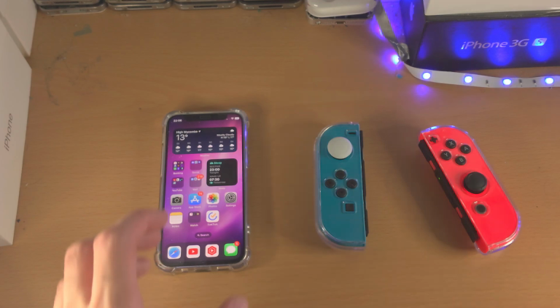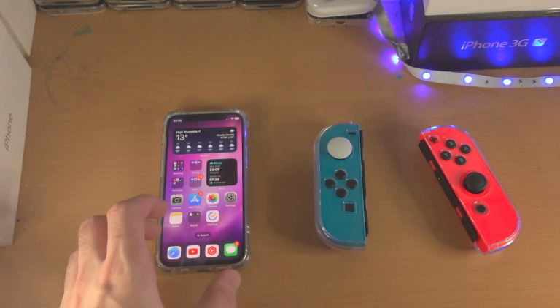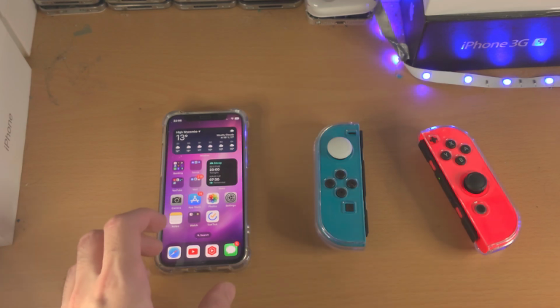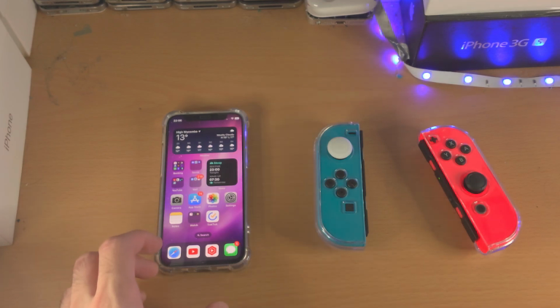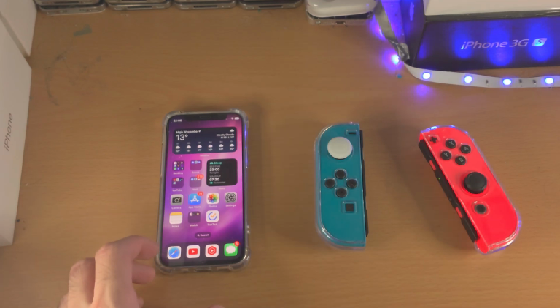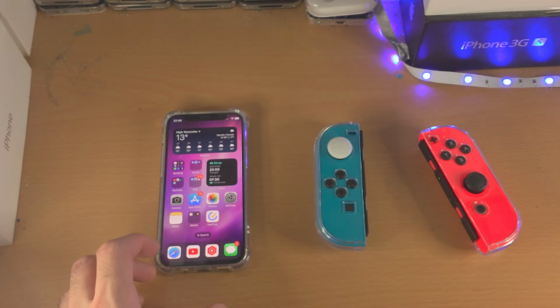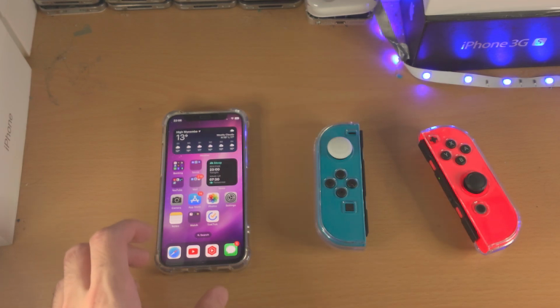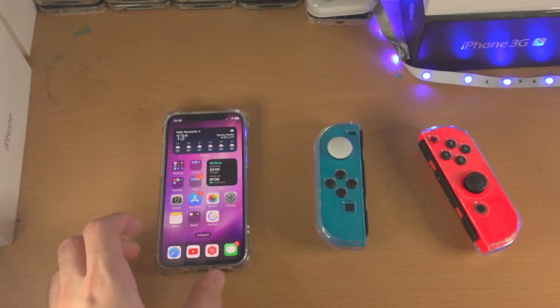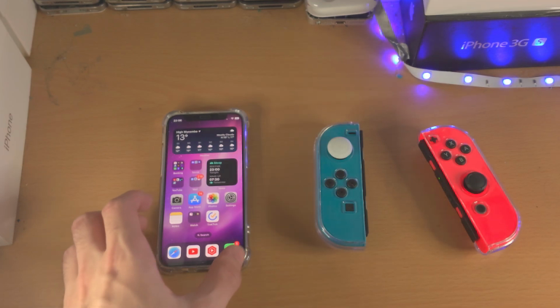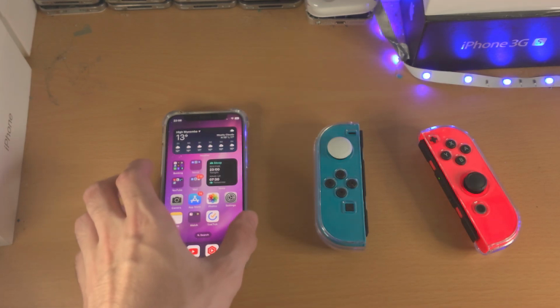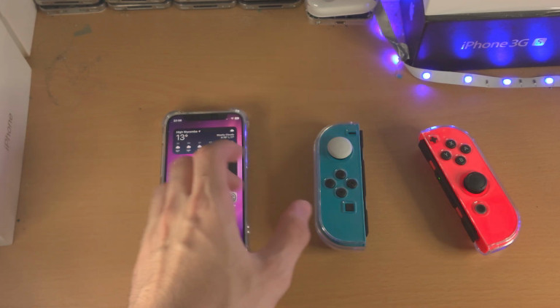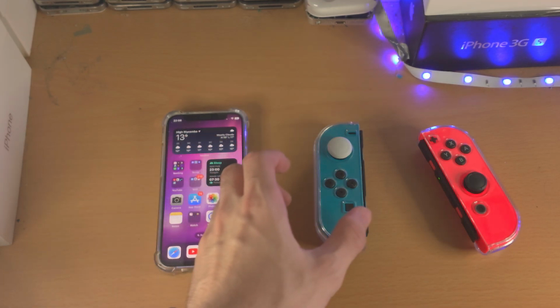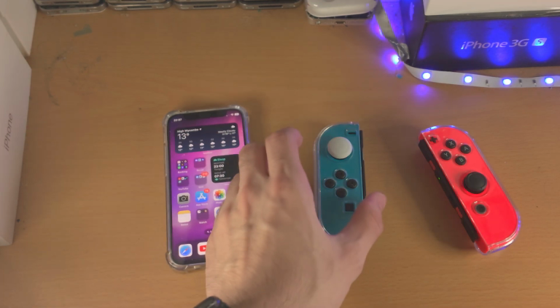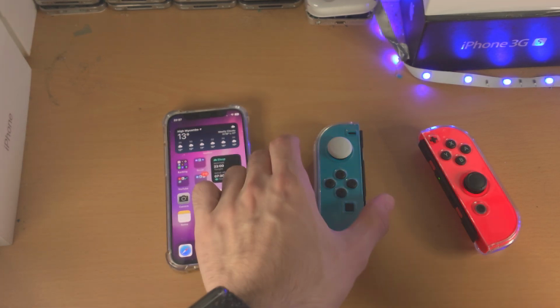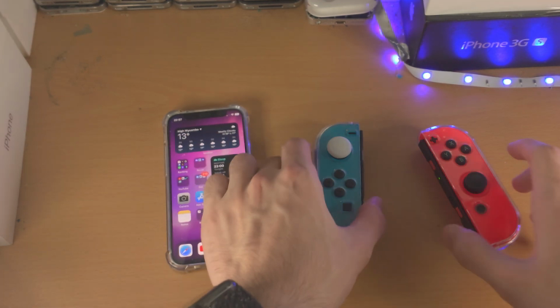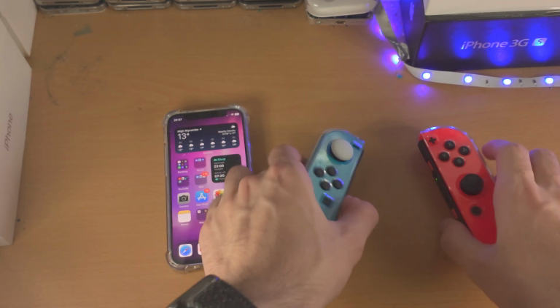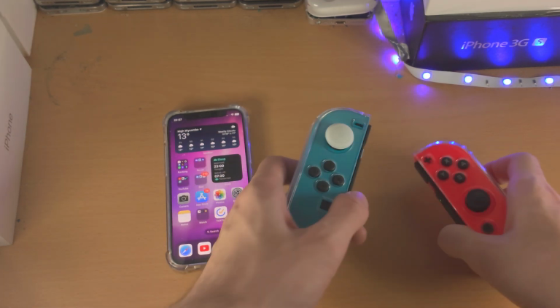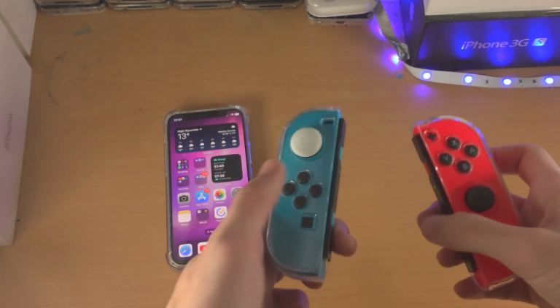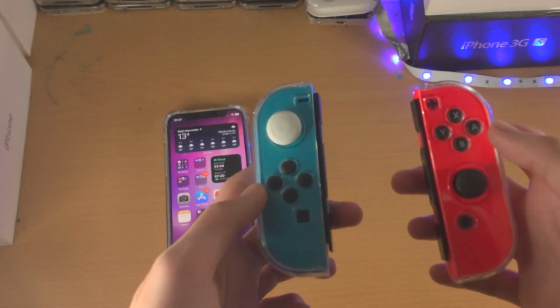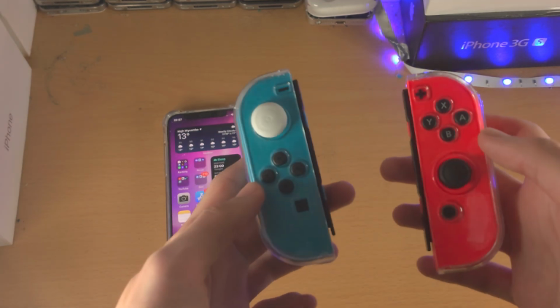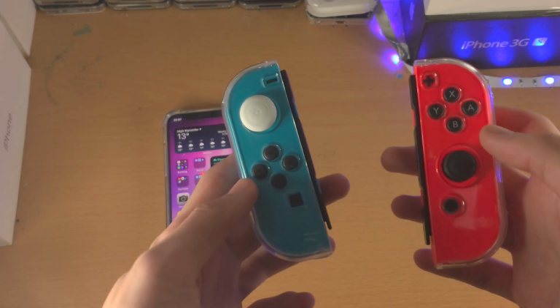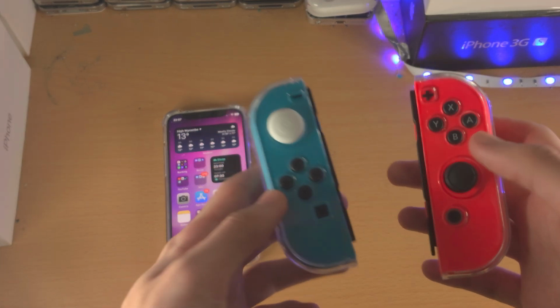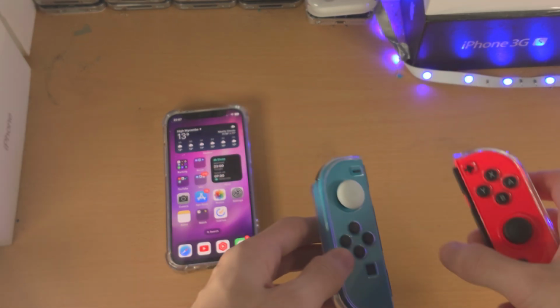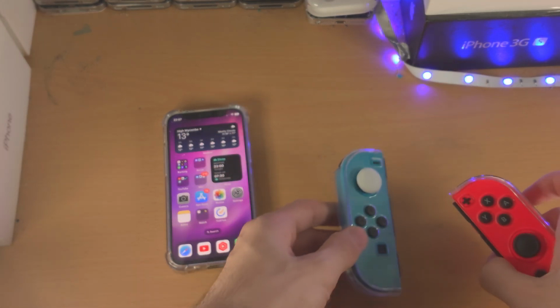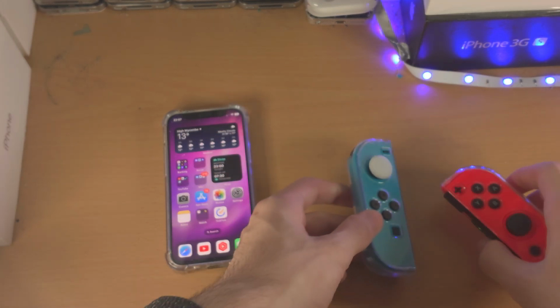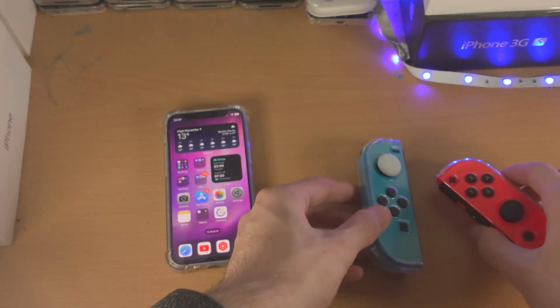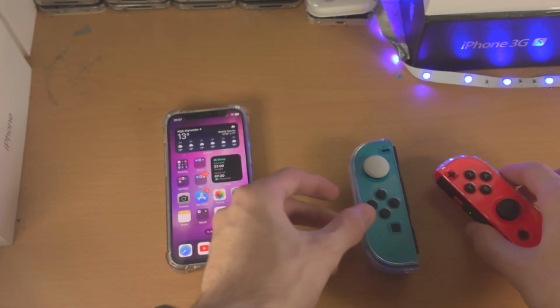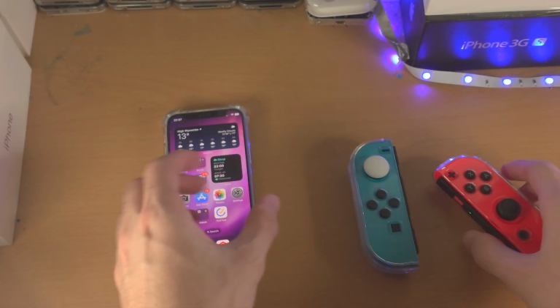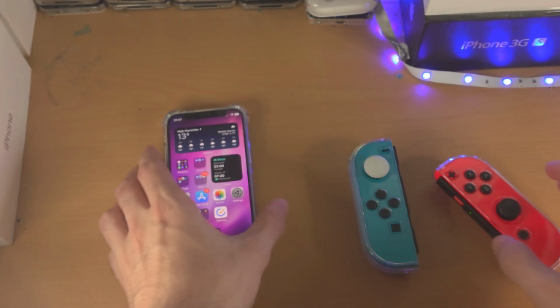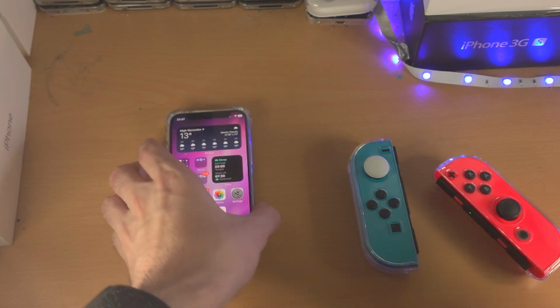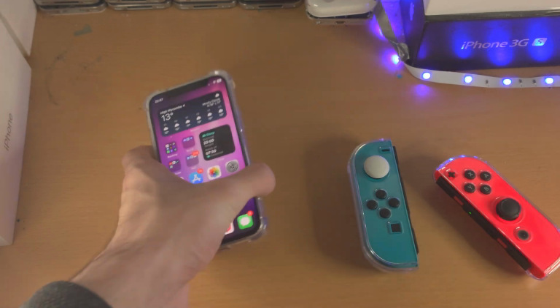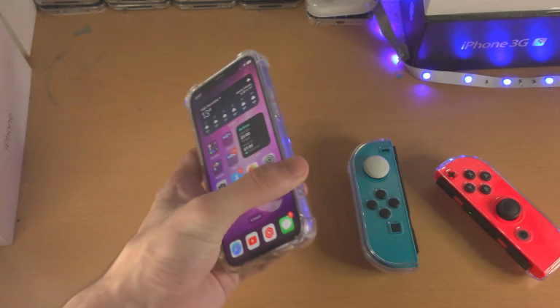Welcome everyone — with the new iOS 16 we have Joy-Con support. Let's test it.